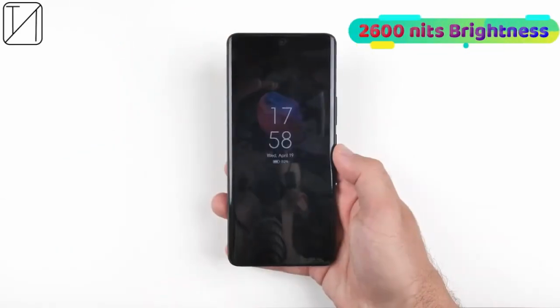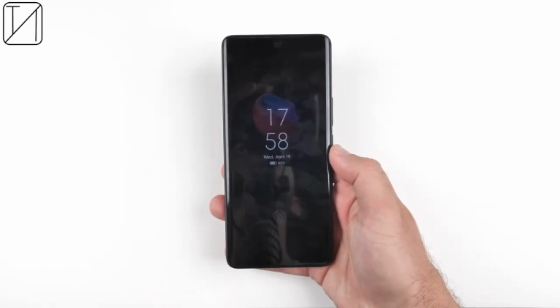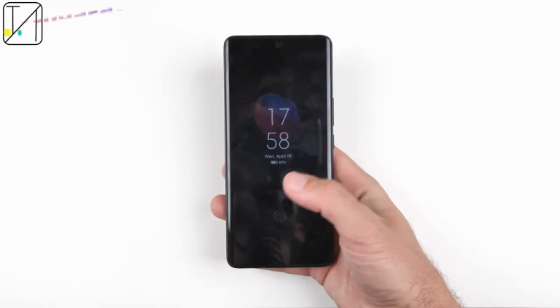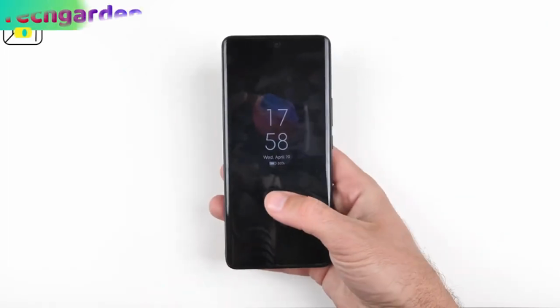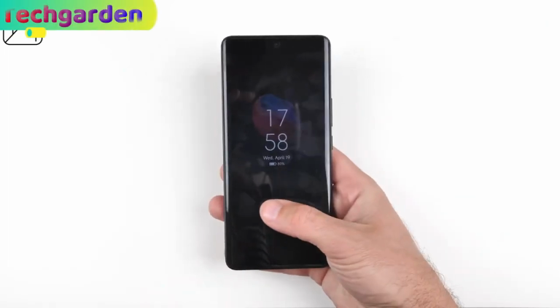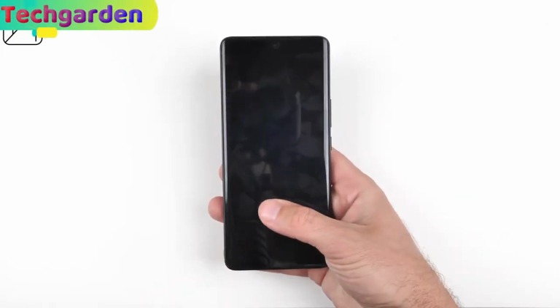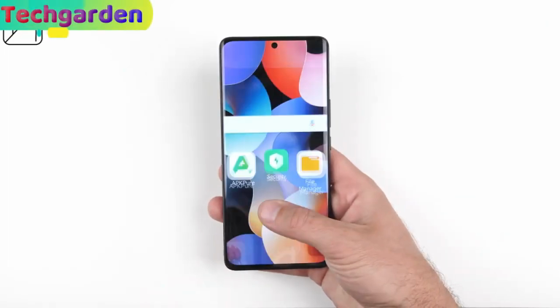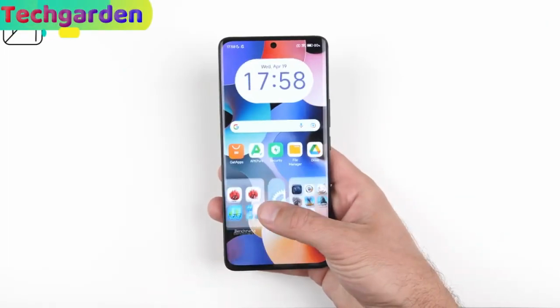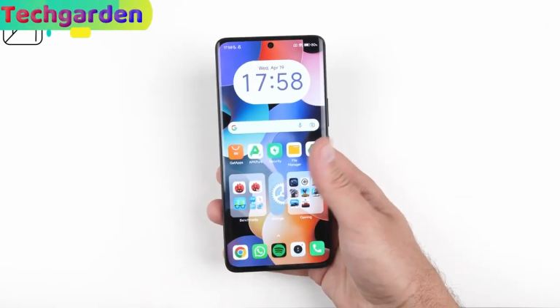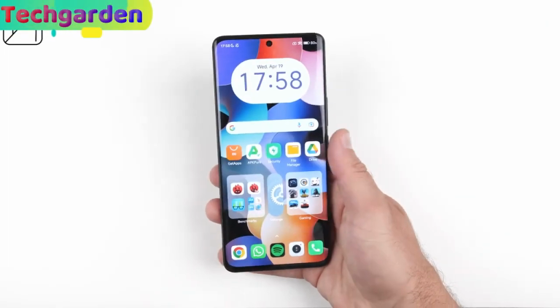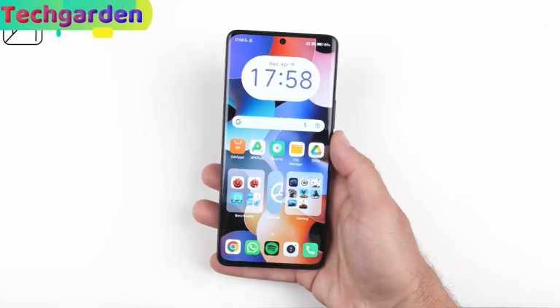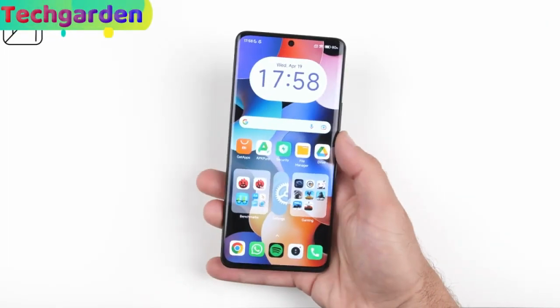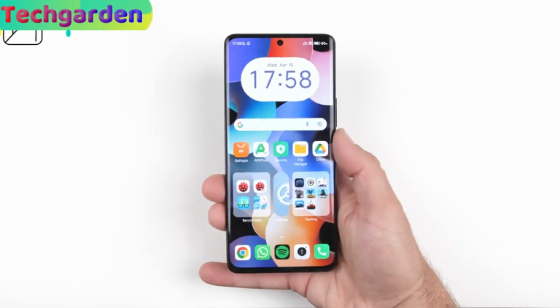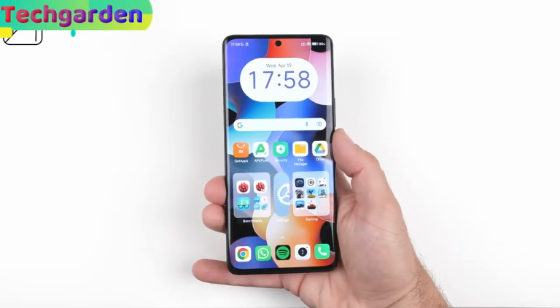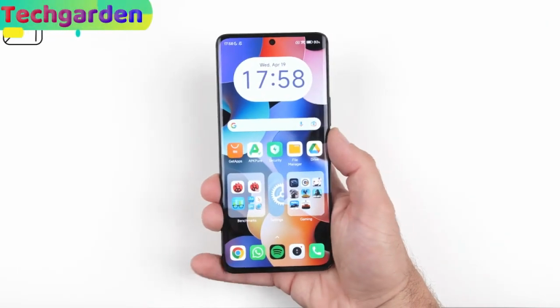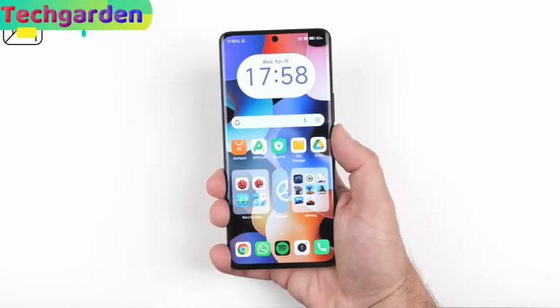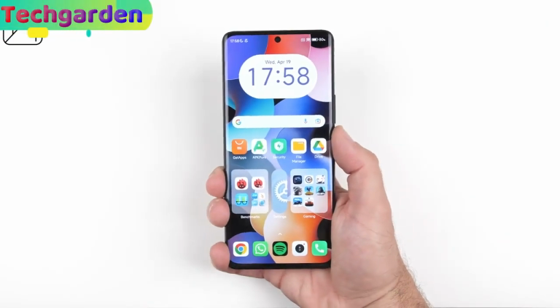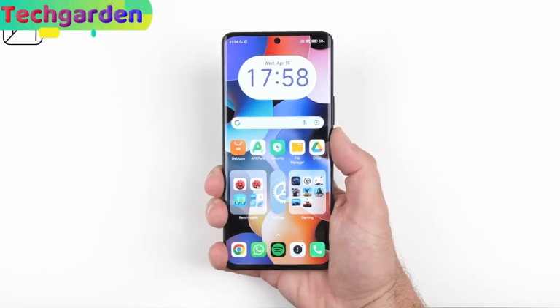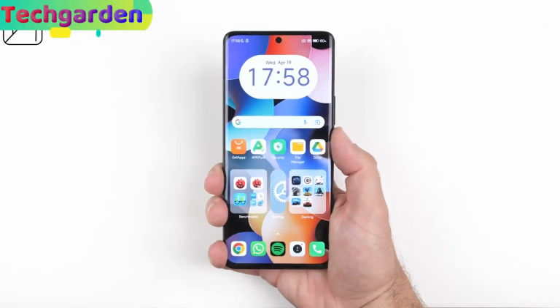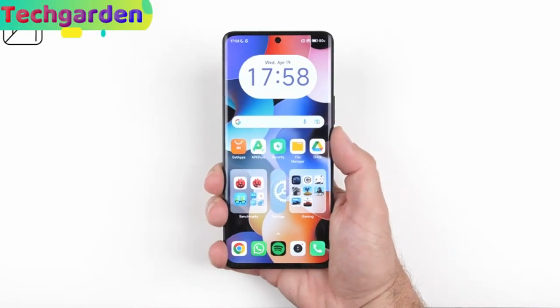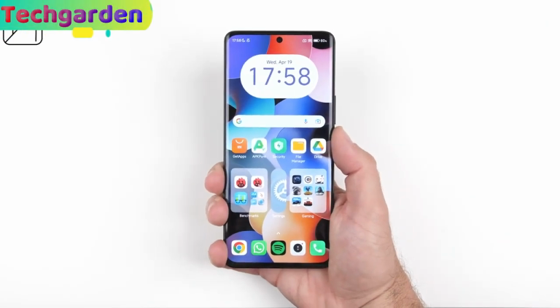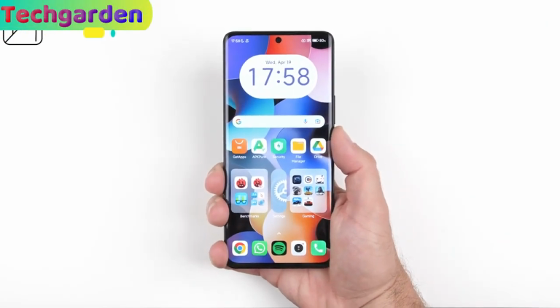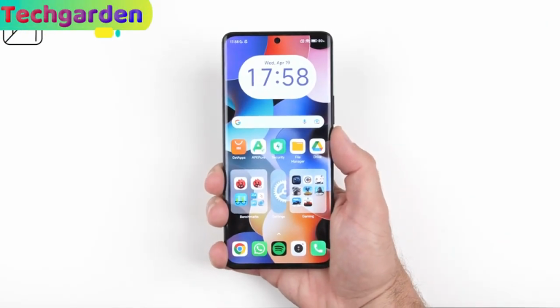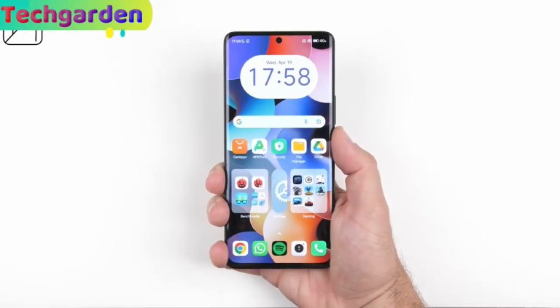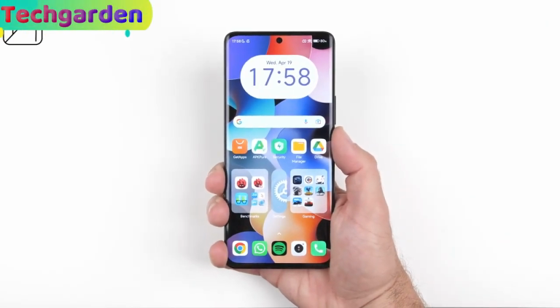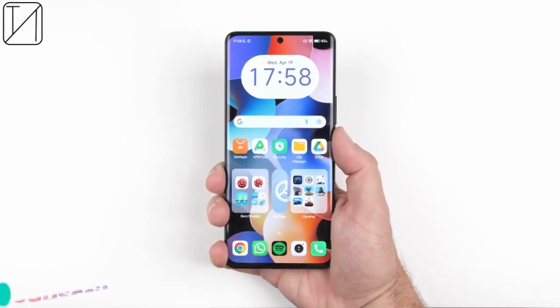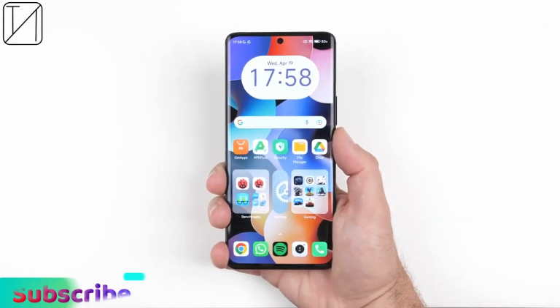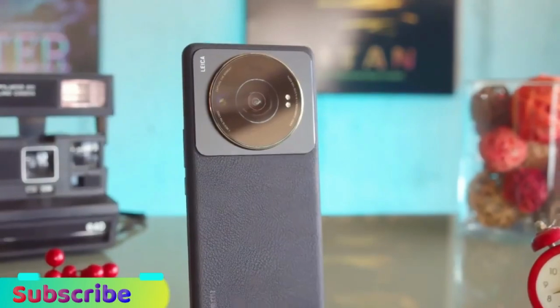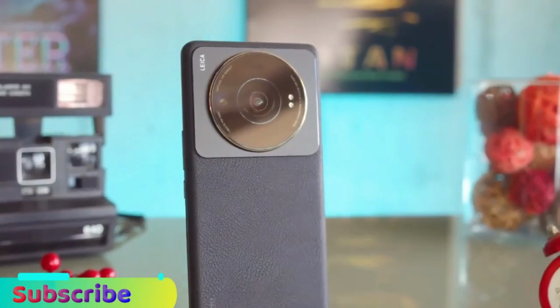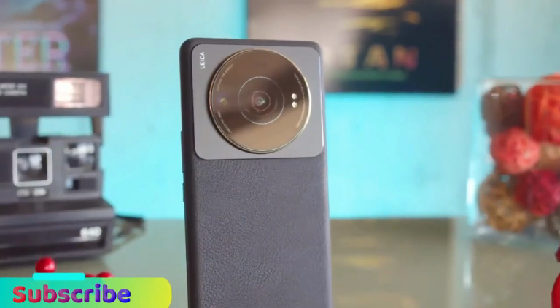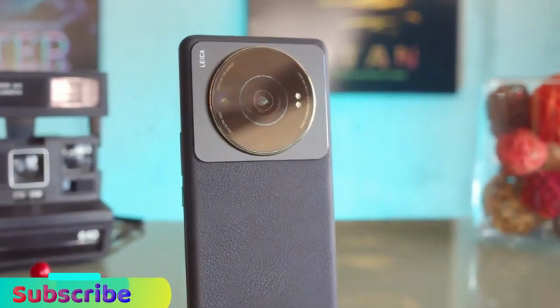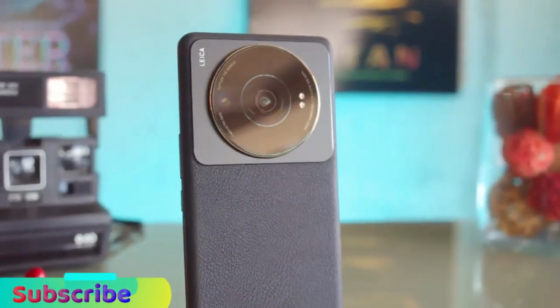The in-display fingerprint sensor works flawlessly and the always-on display is a nice touch. Under the hood,